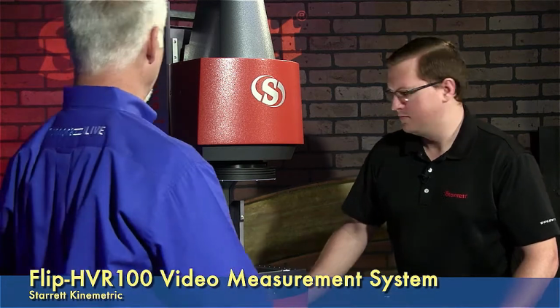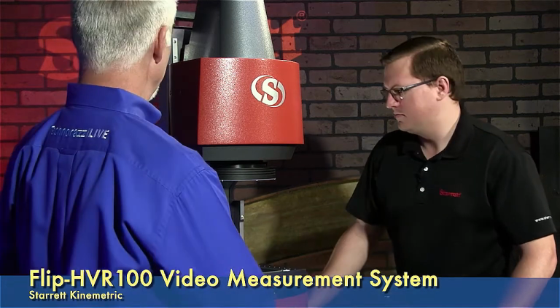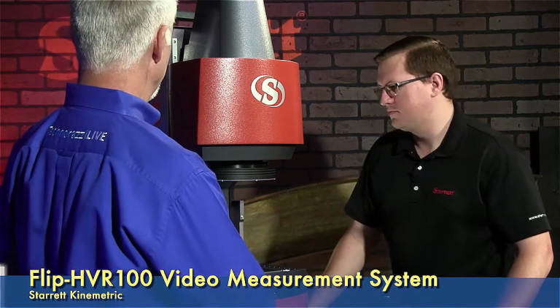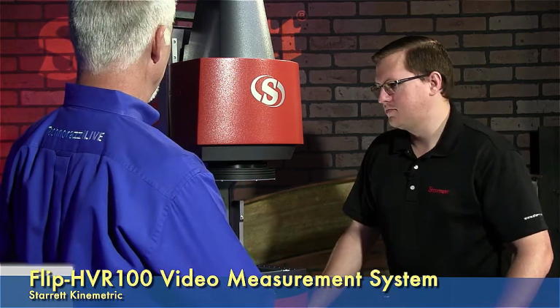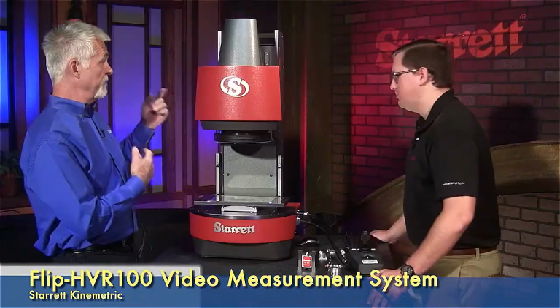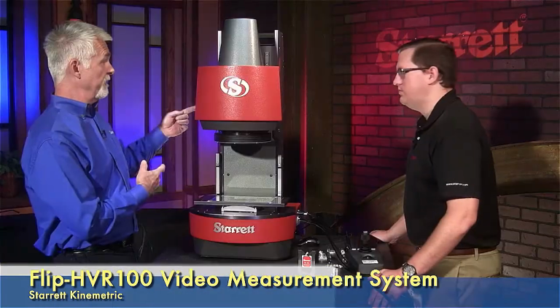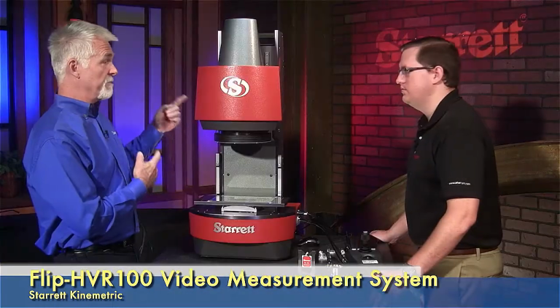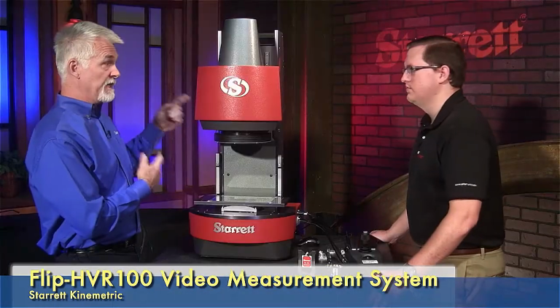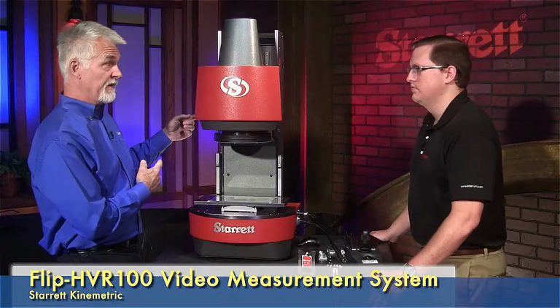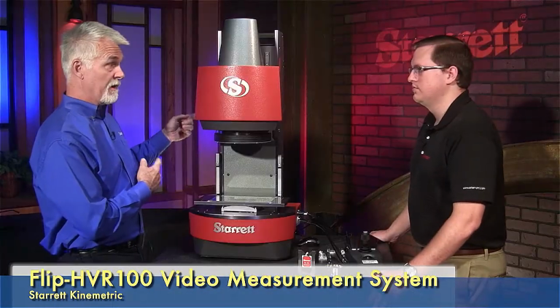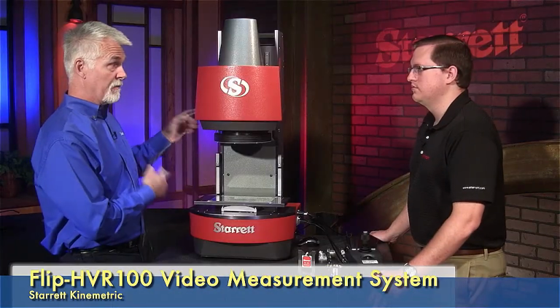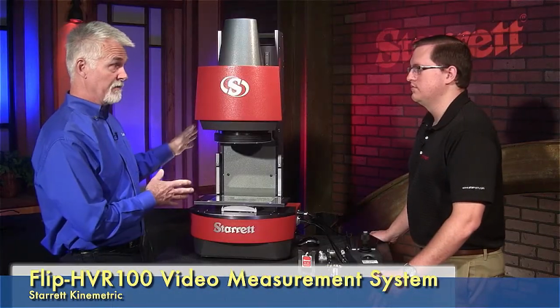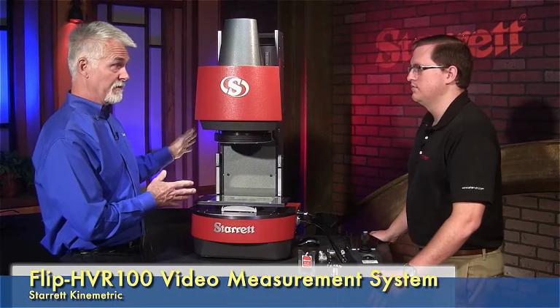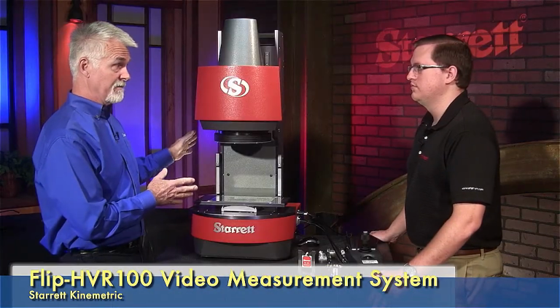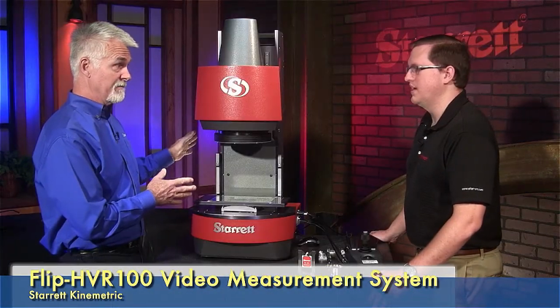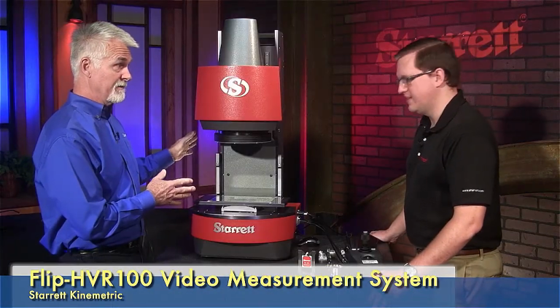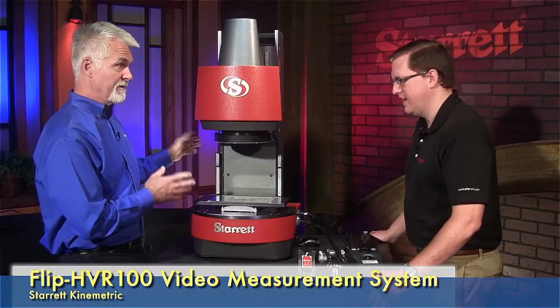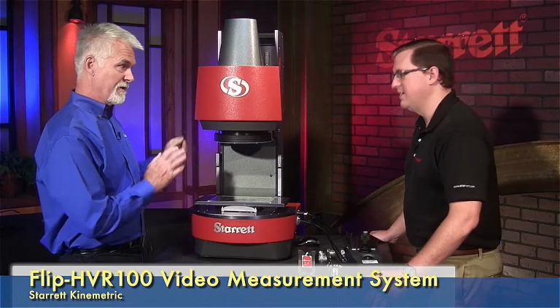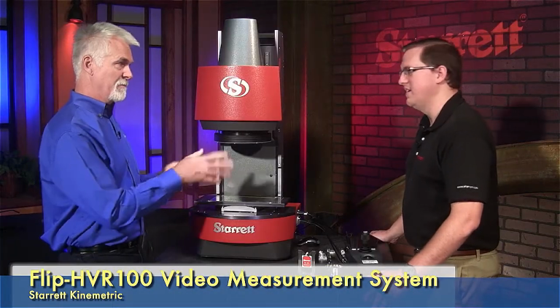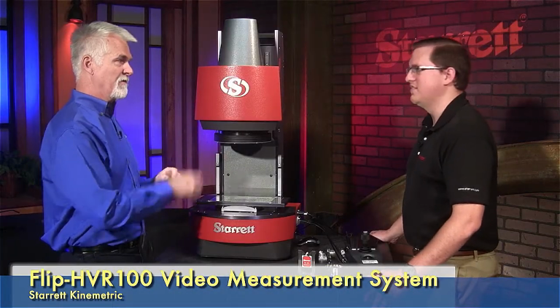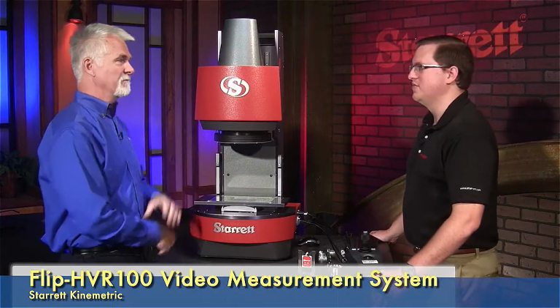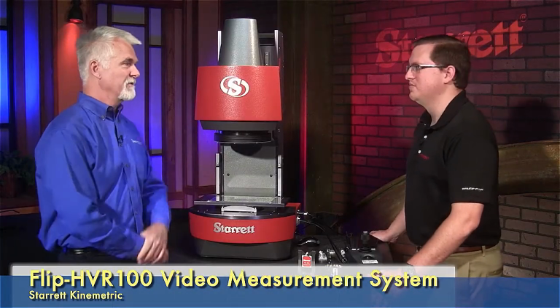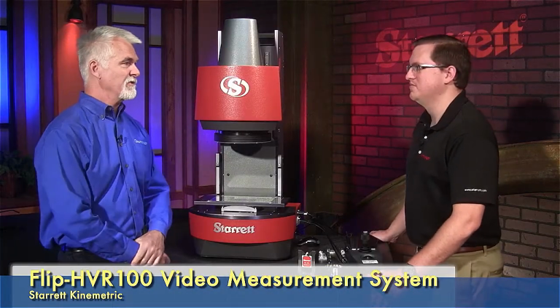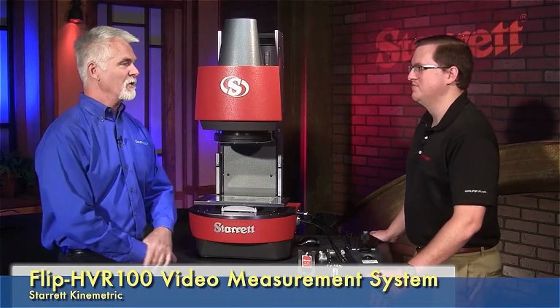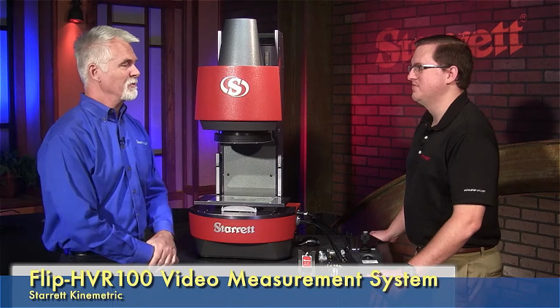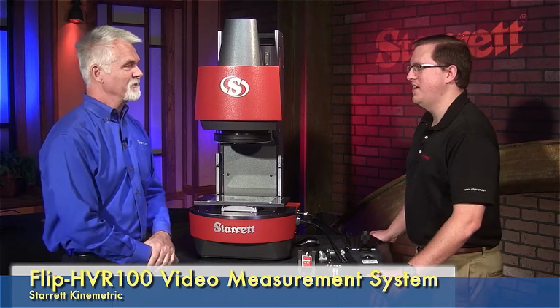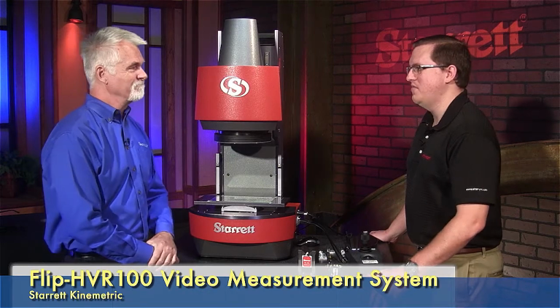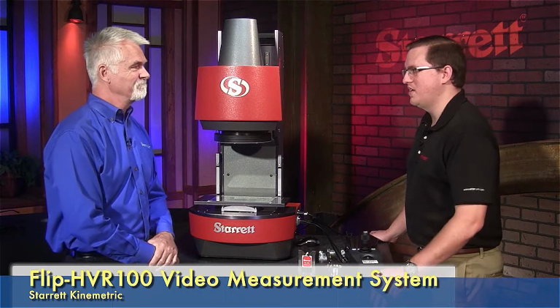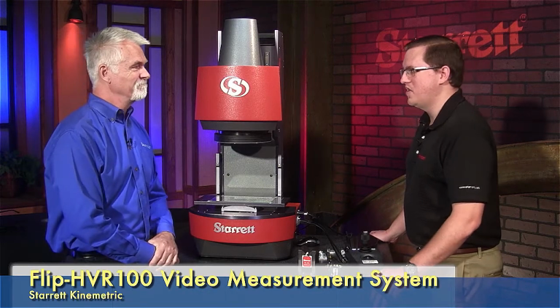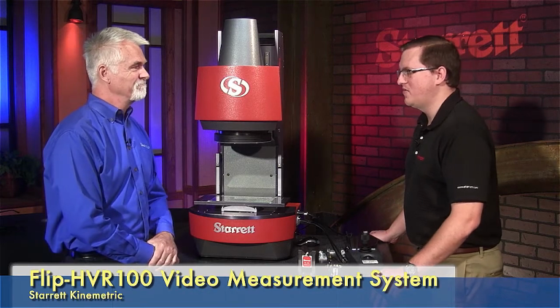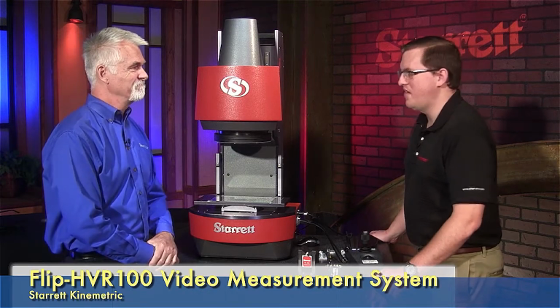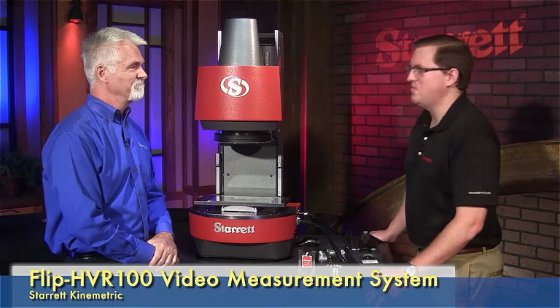Again, this was the Flip HVR 100, right? Exactly. Perfect. Thanks for showing it to us. Thank you very much for having me.